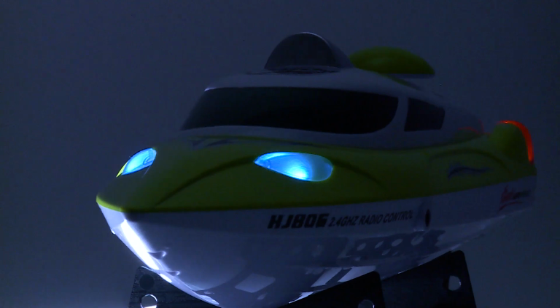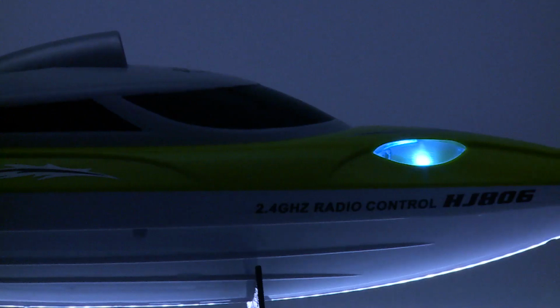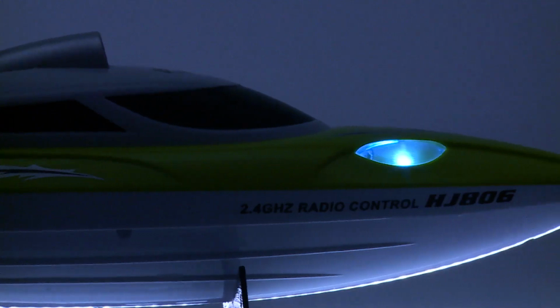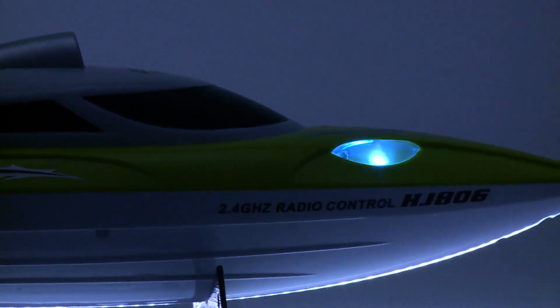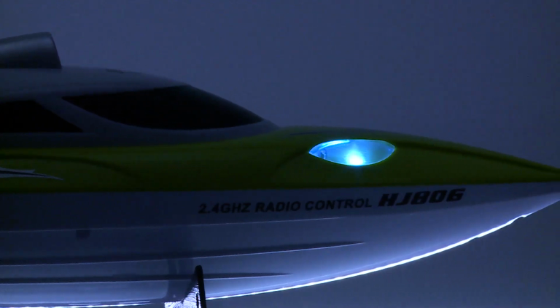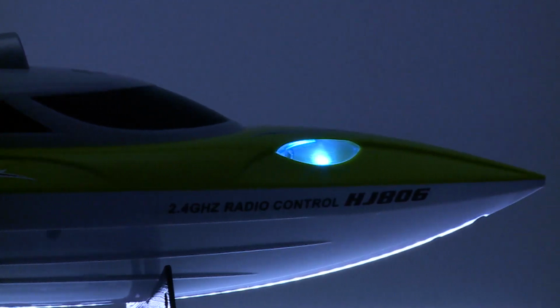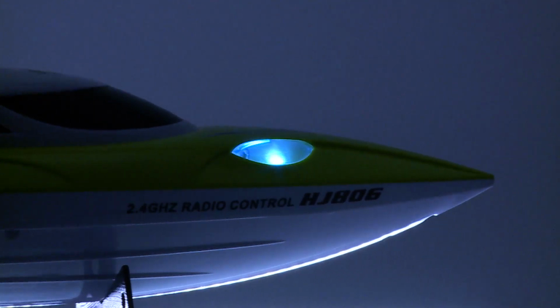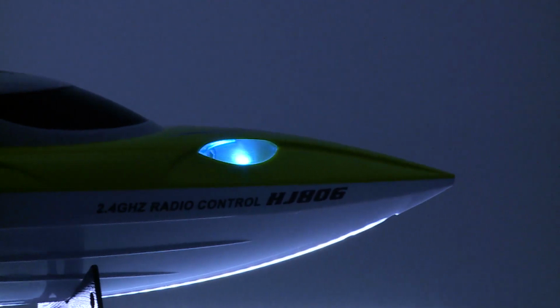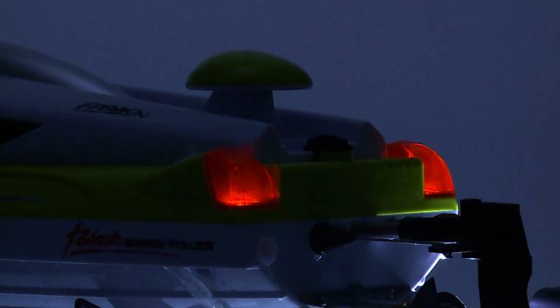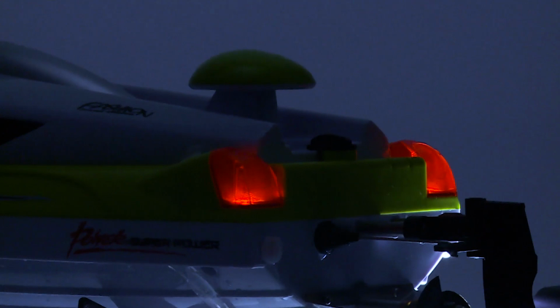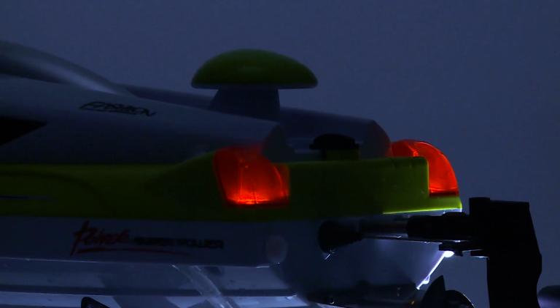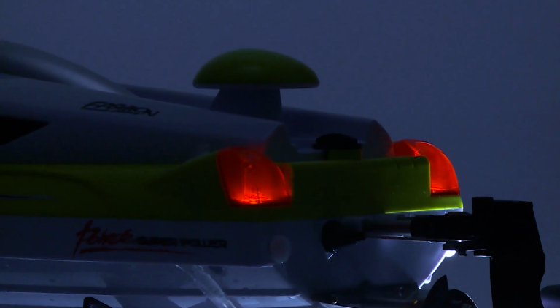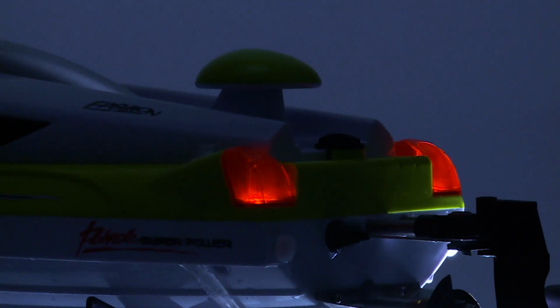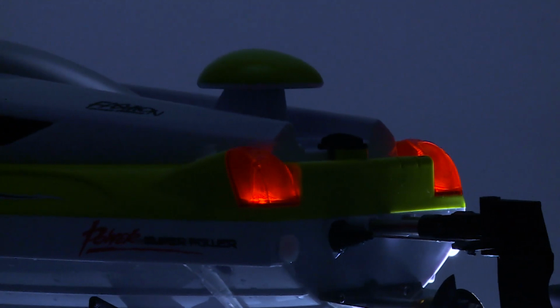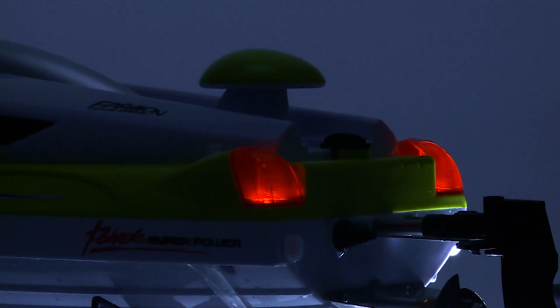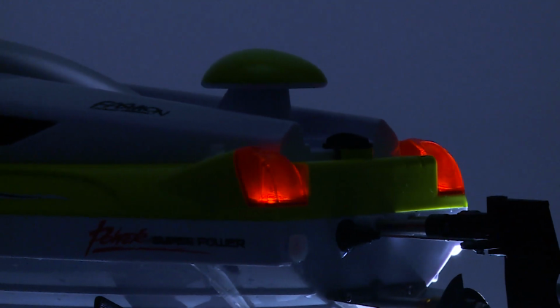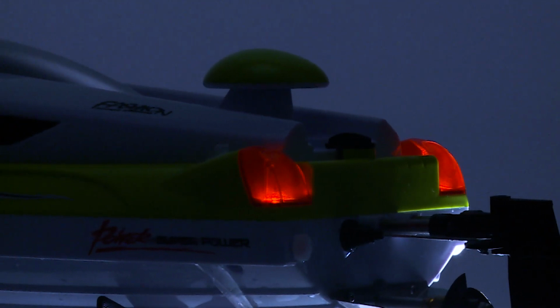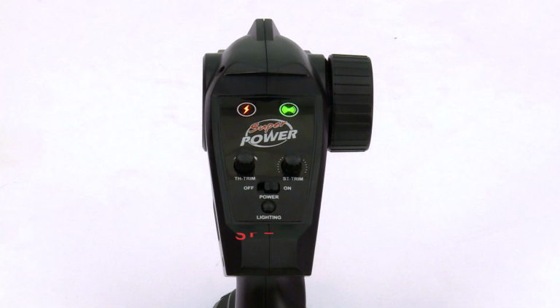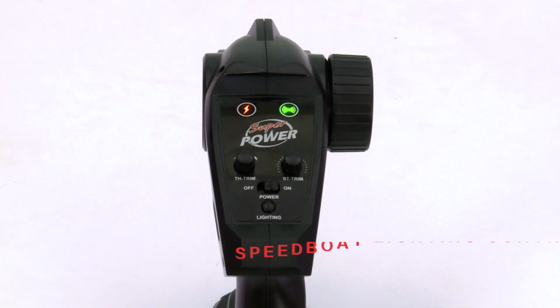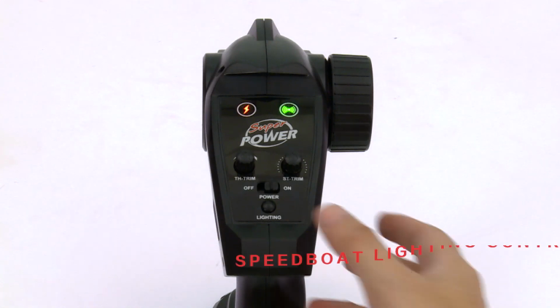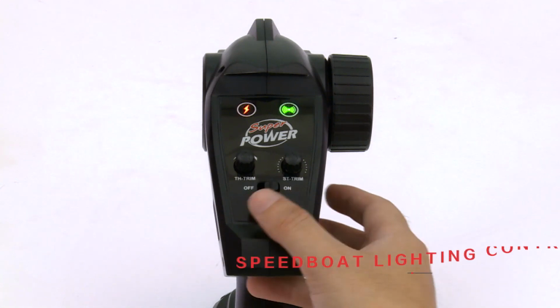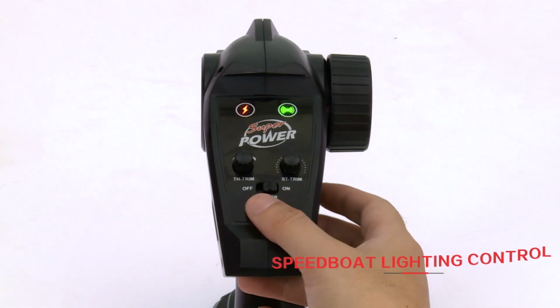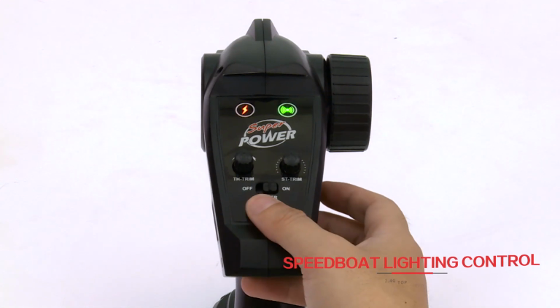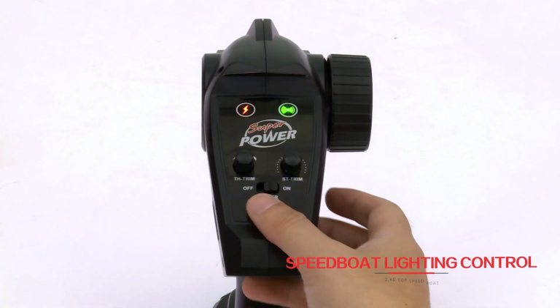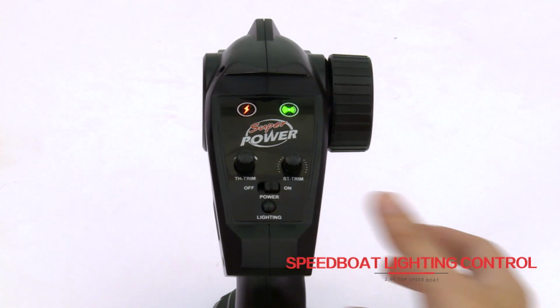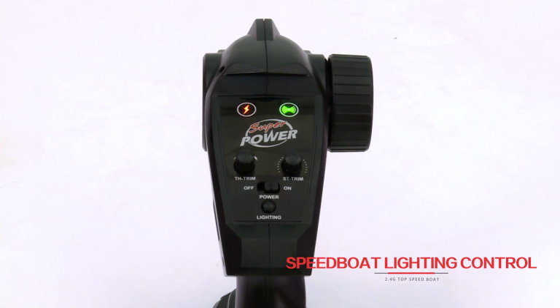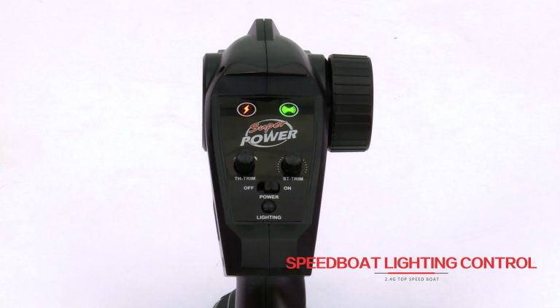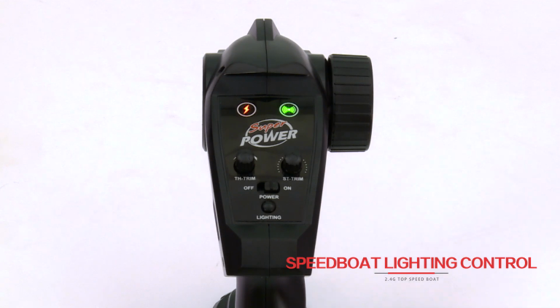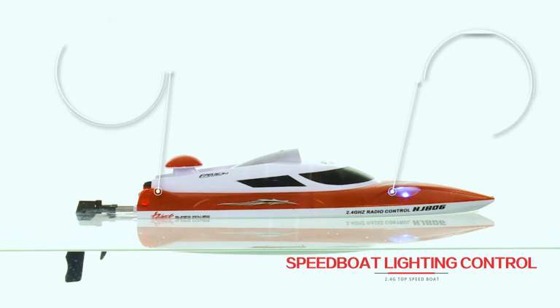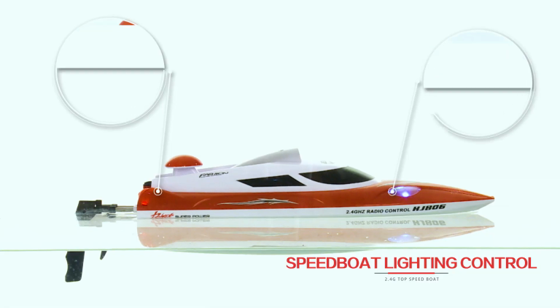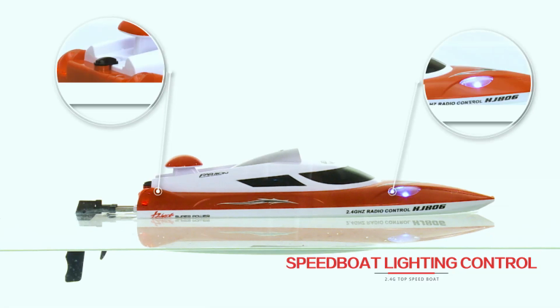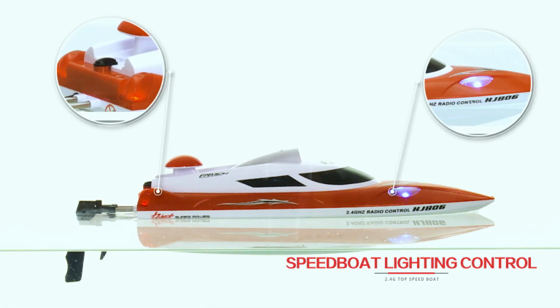This boat comes with front and rear lights, so you can play even in the dark.